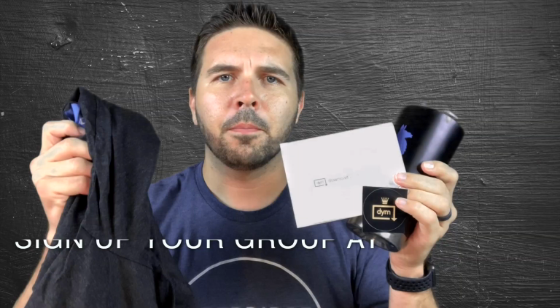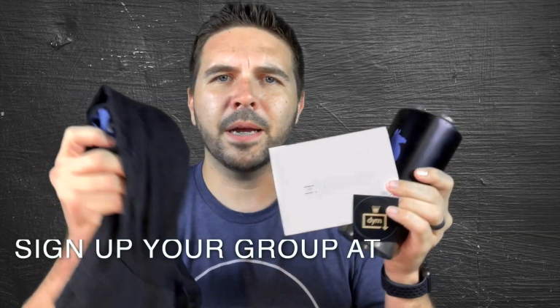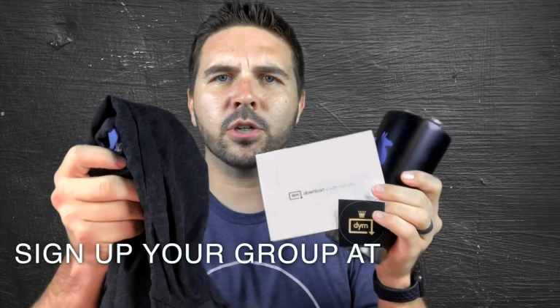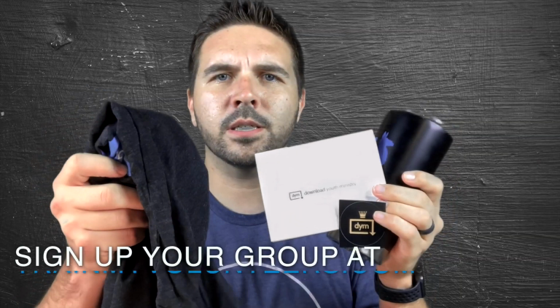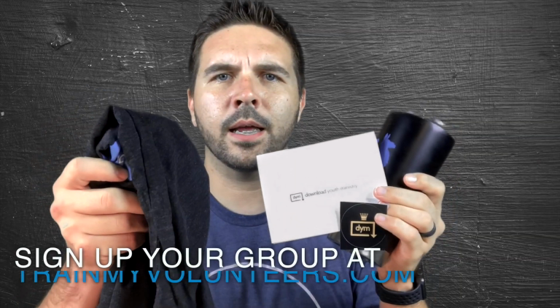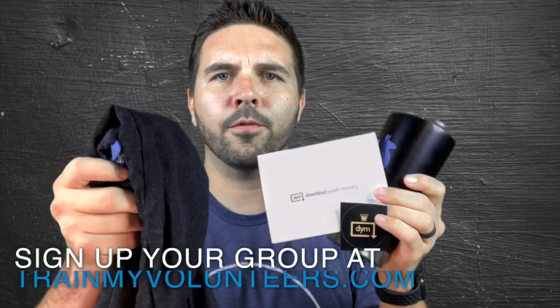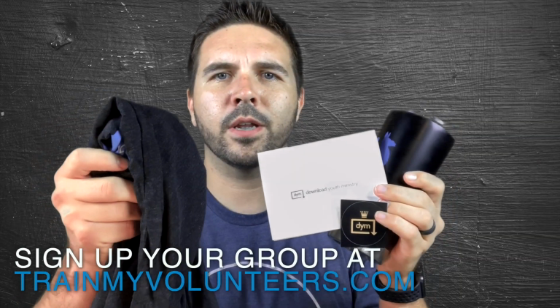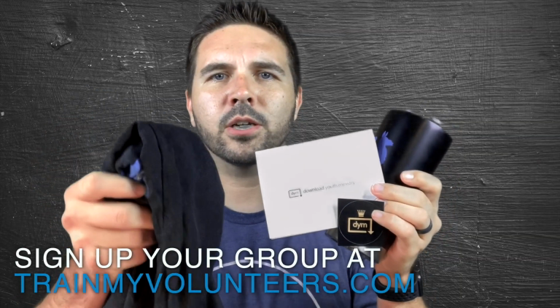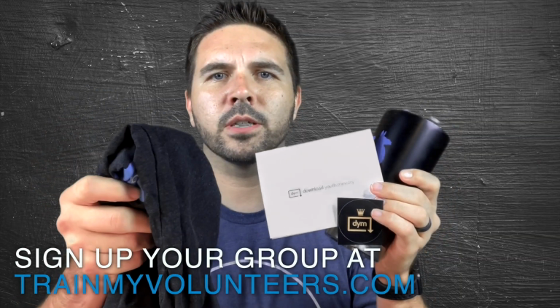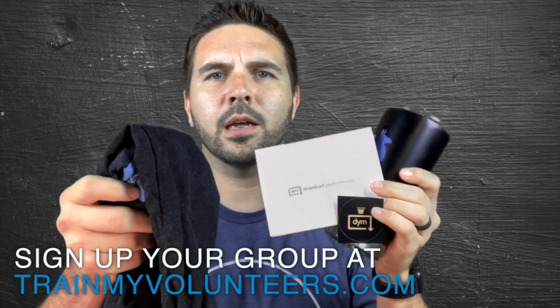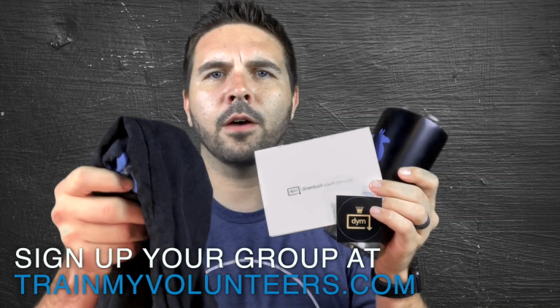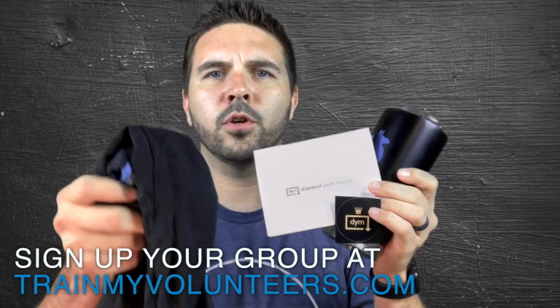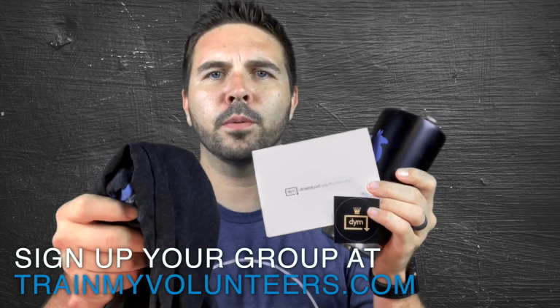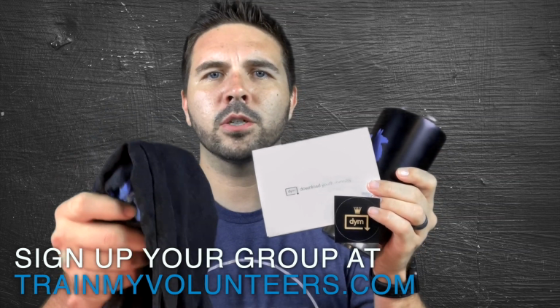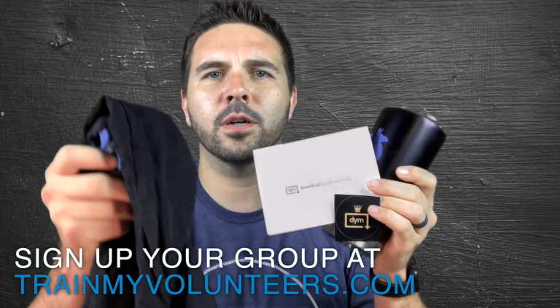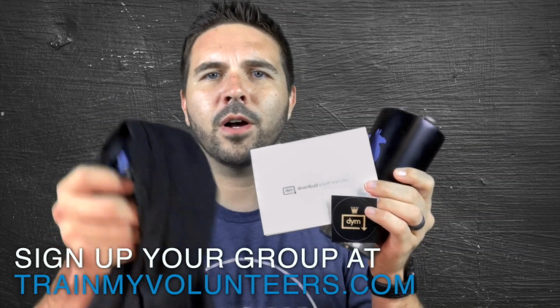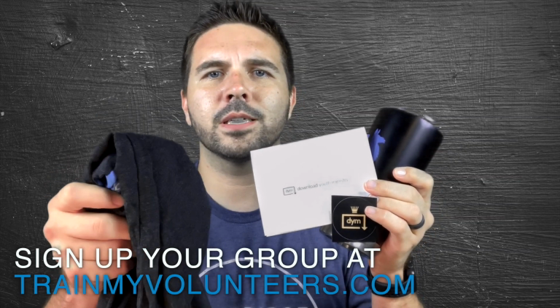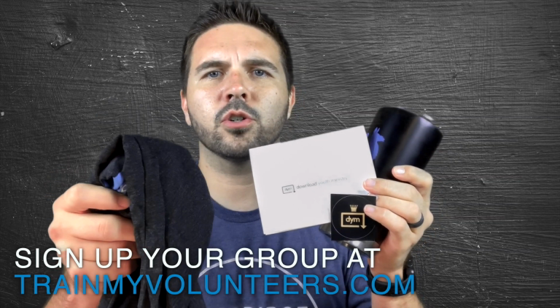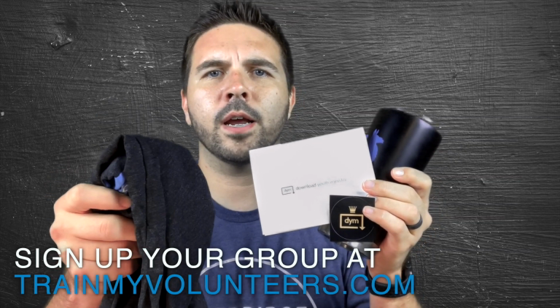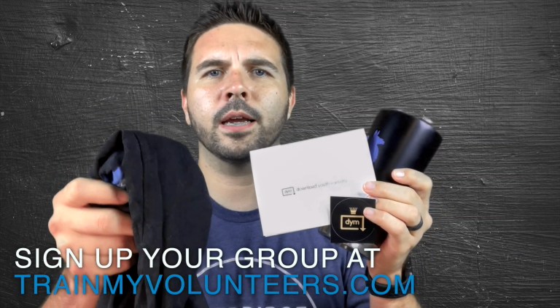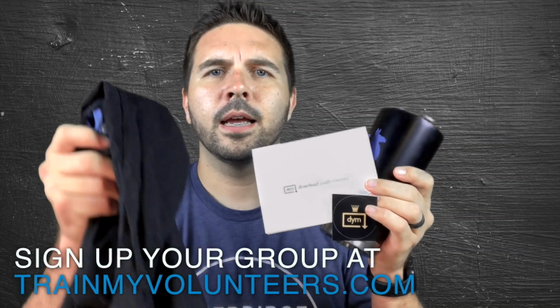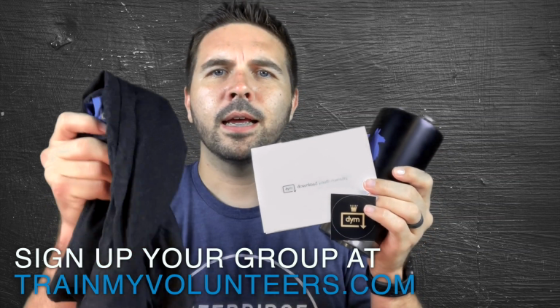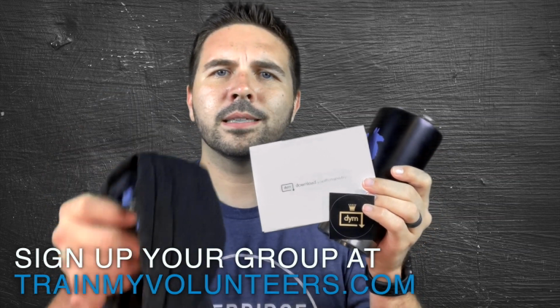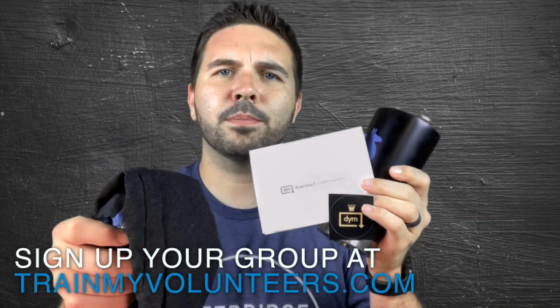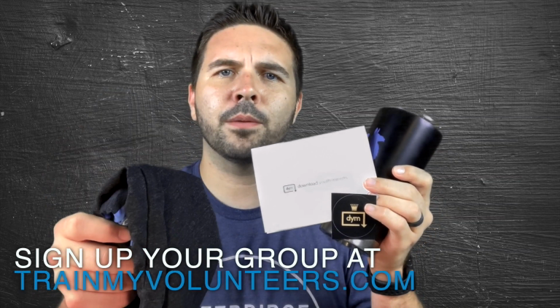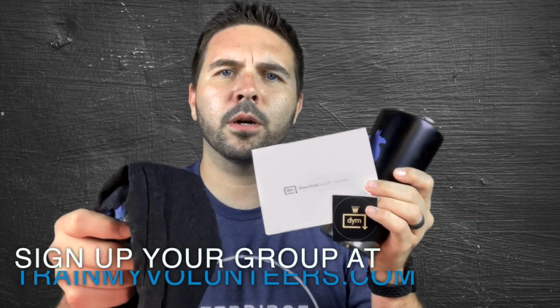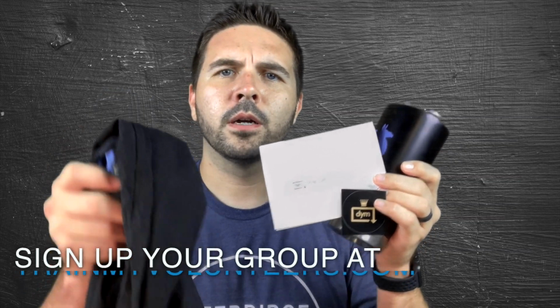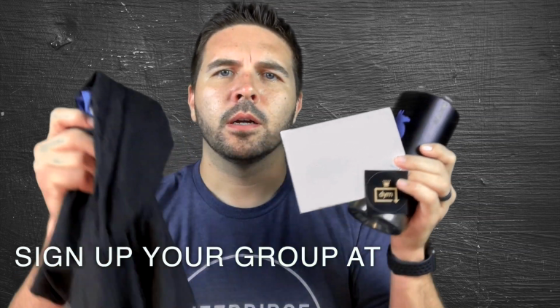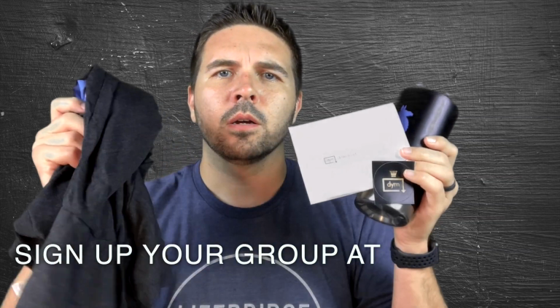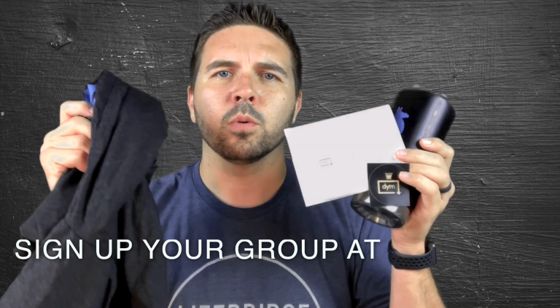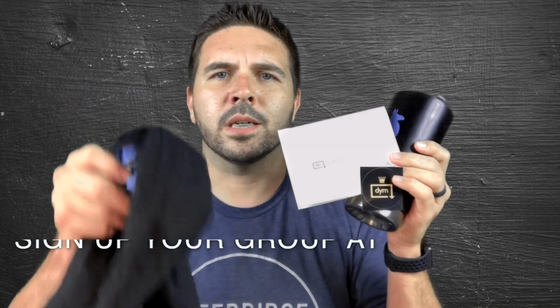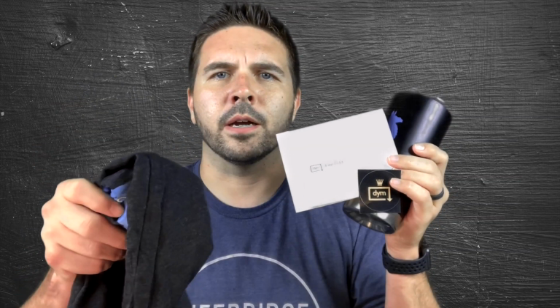Make sure you sign up for the National Day of Youth Ministry Volunteer Training in September. We'll see you there.